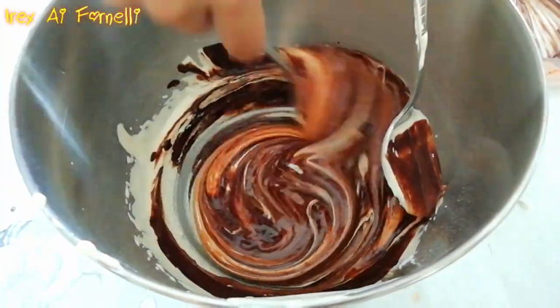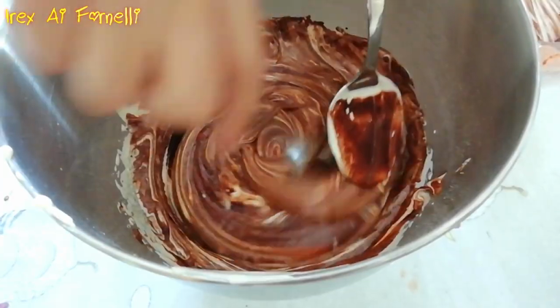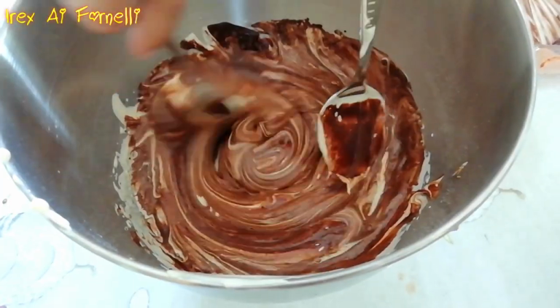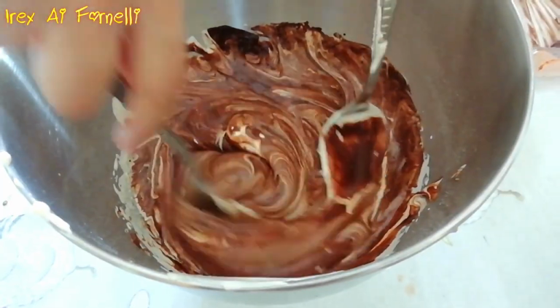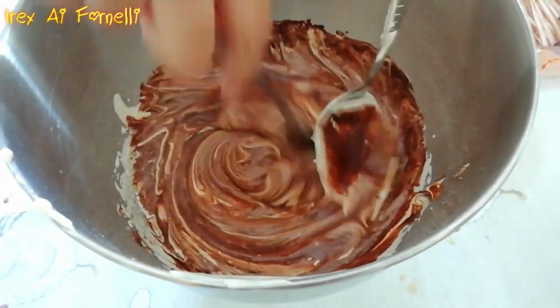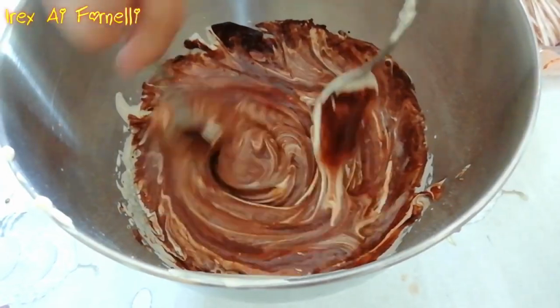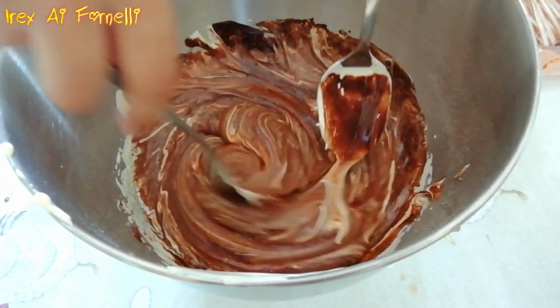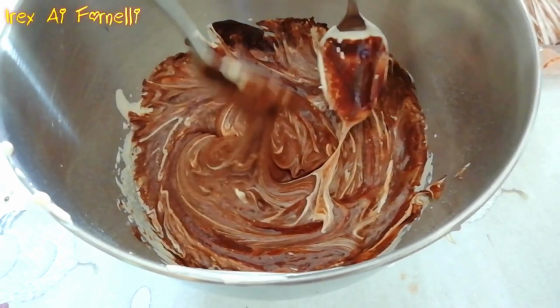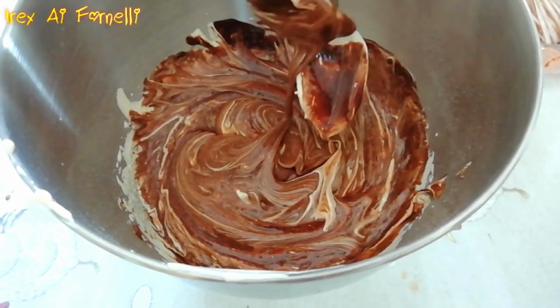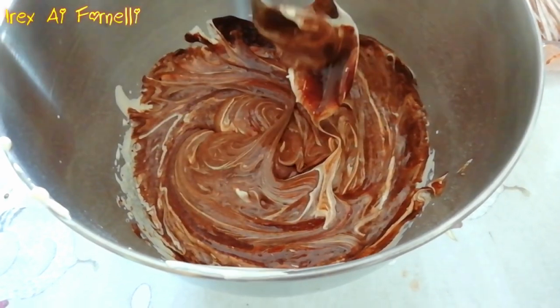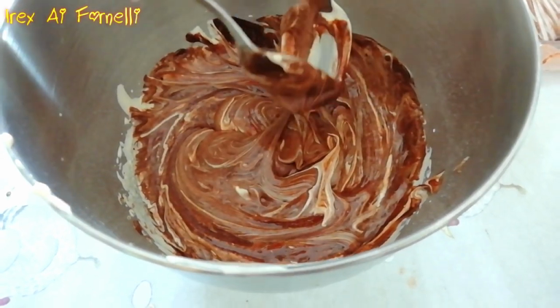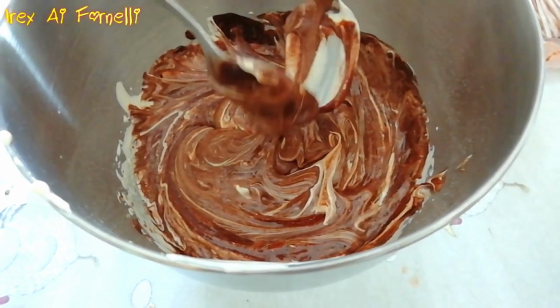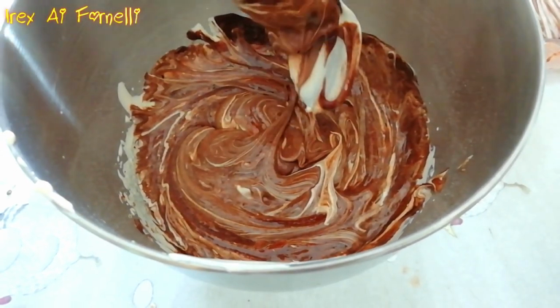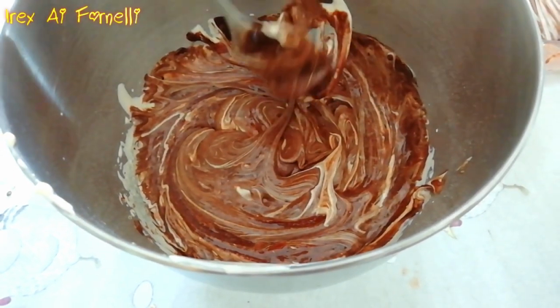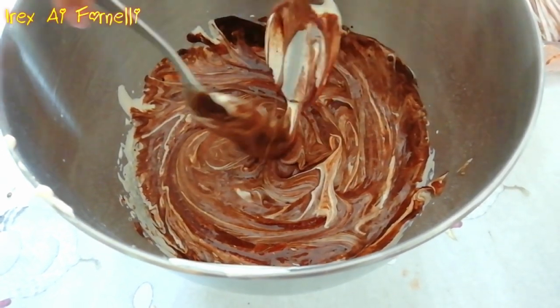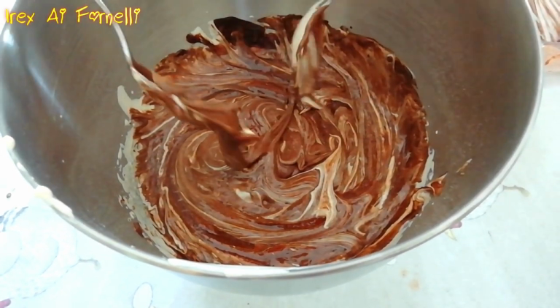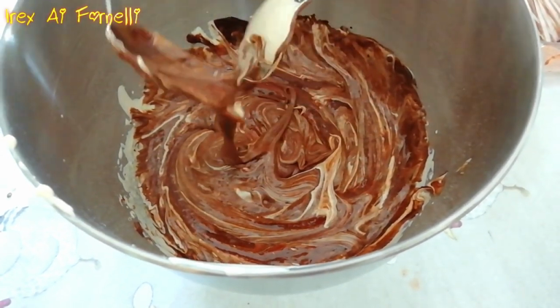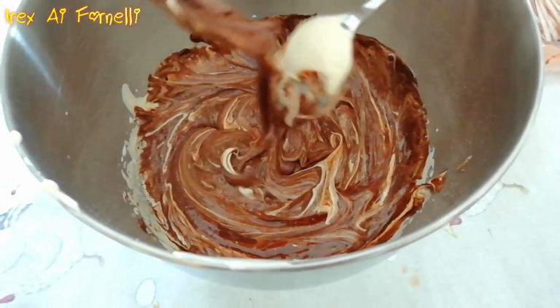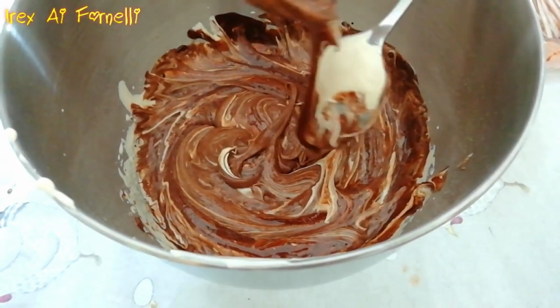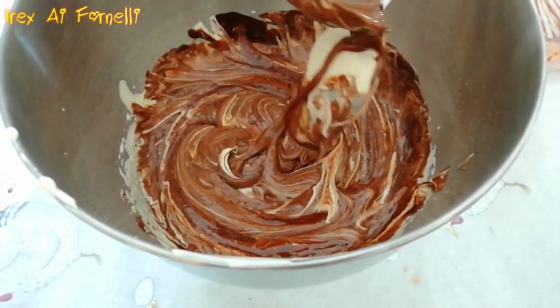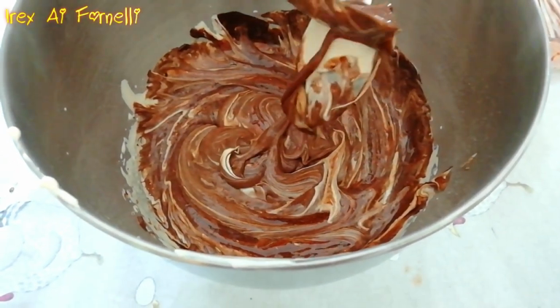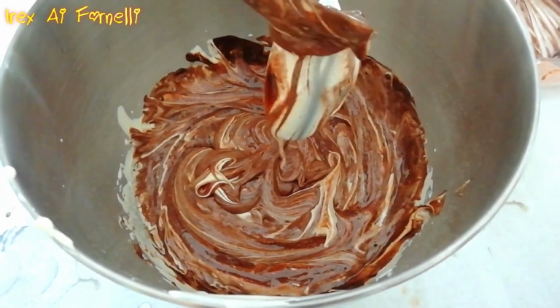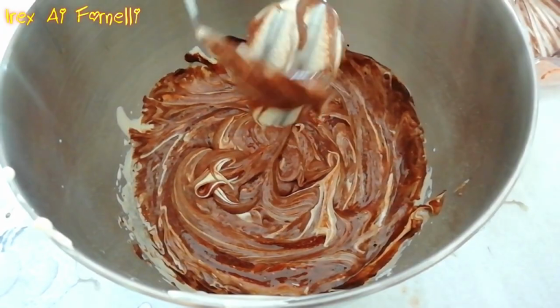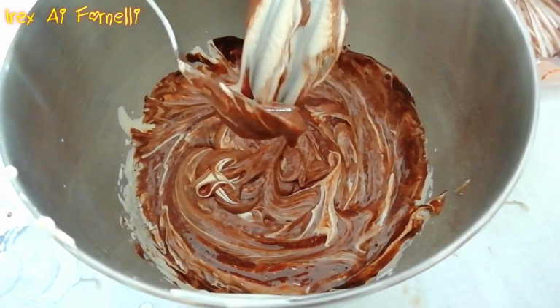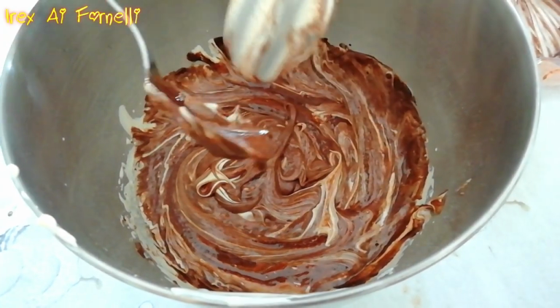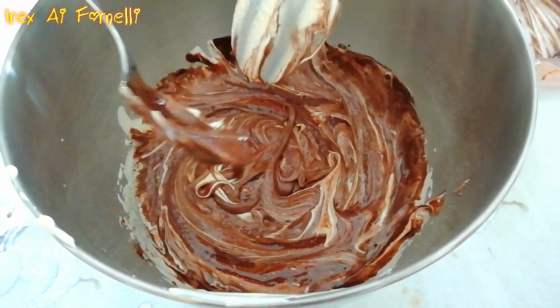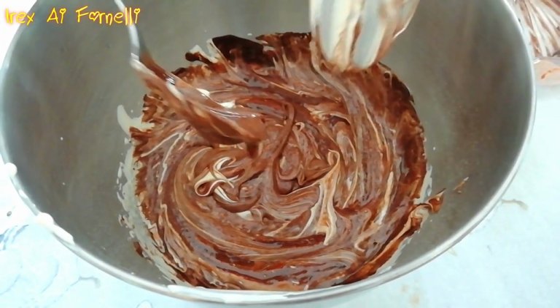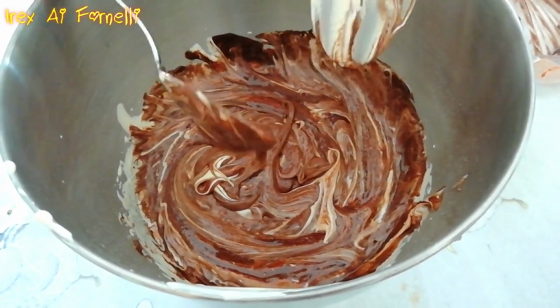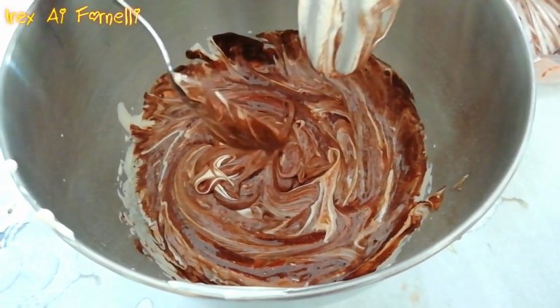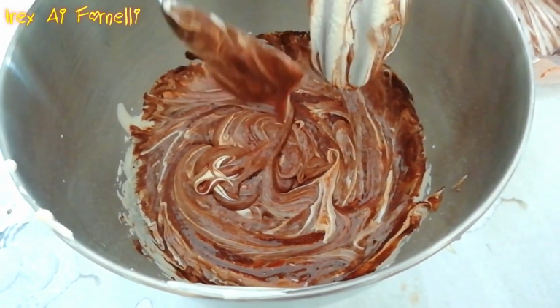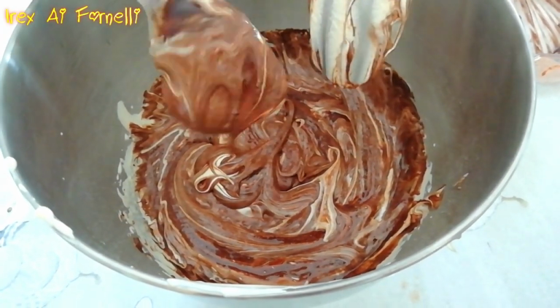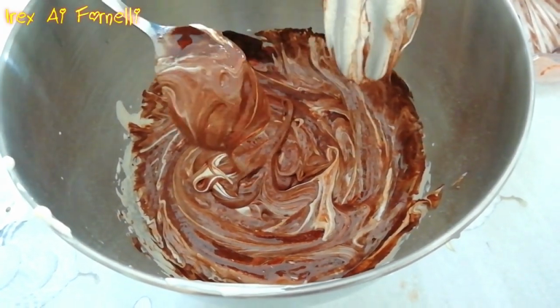What's the consistency? Is it beautiful? It's a mixture — soft and smooth.